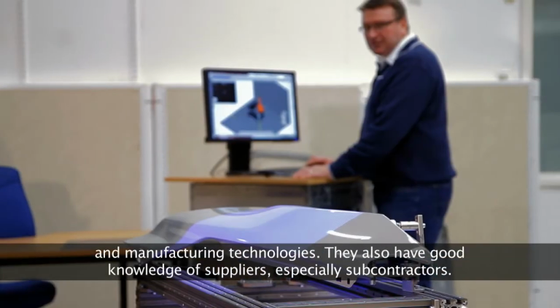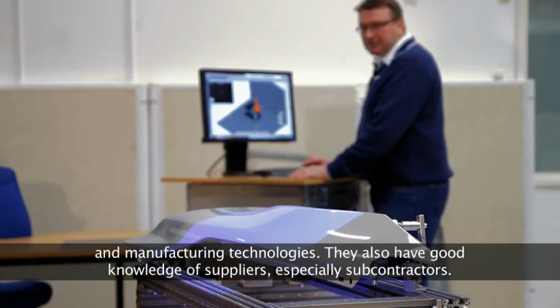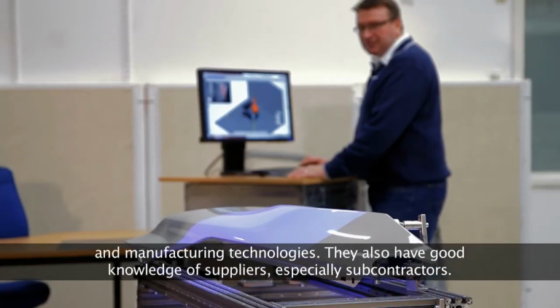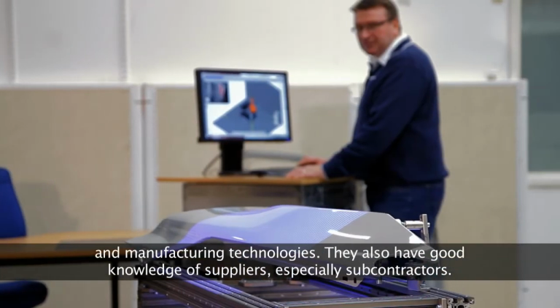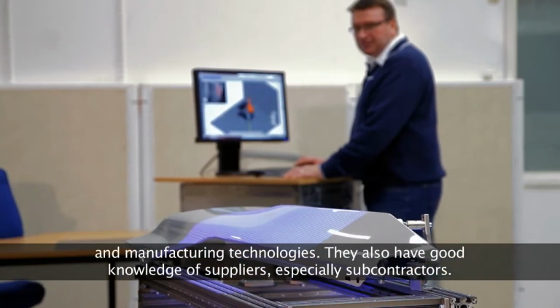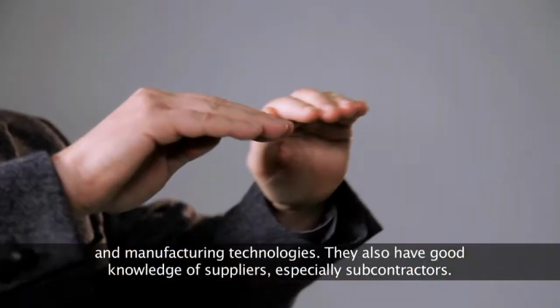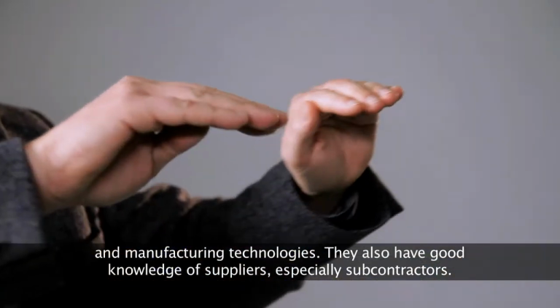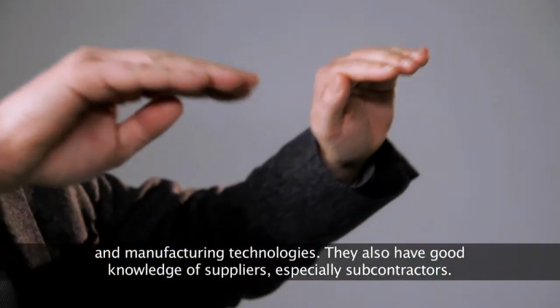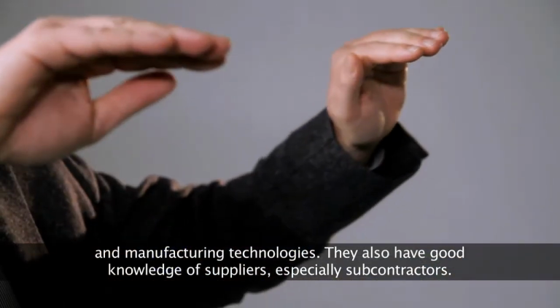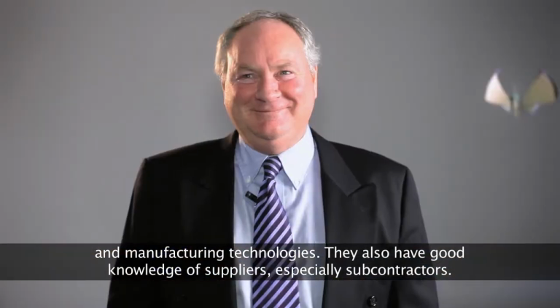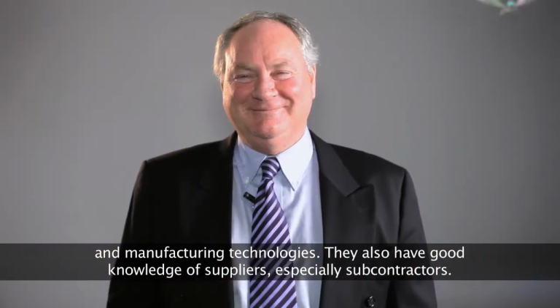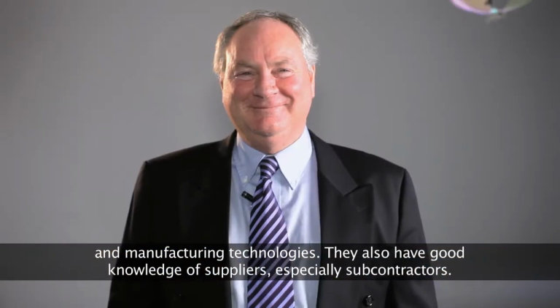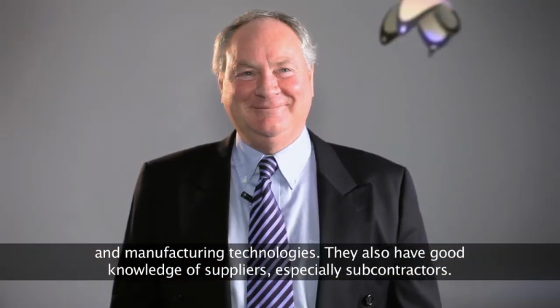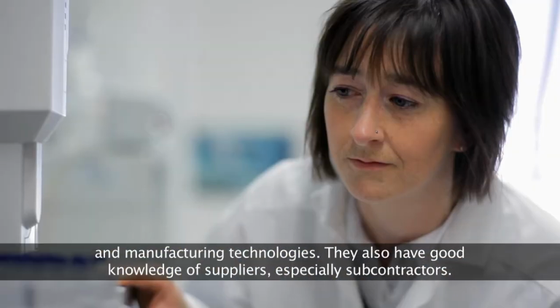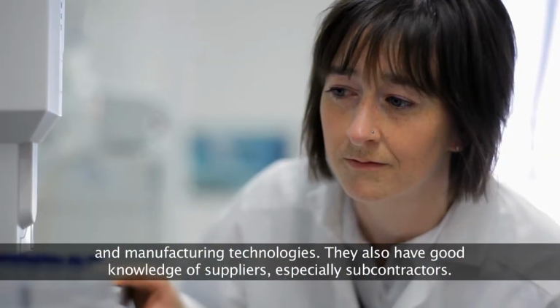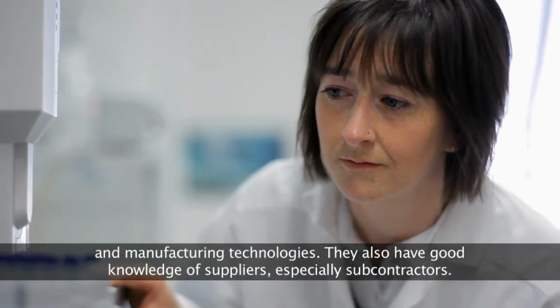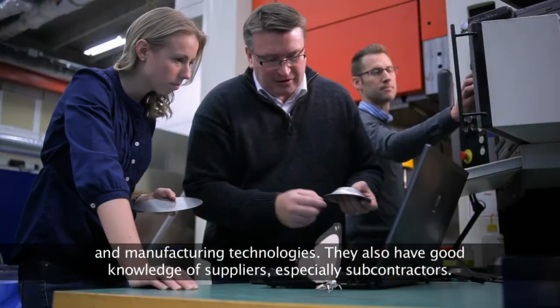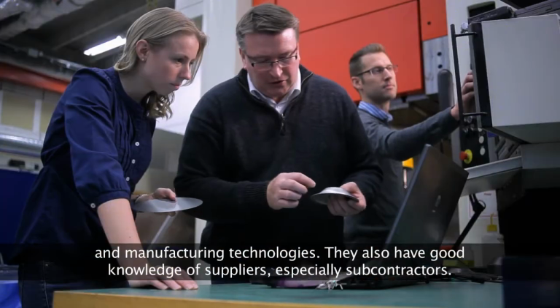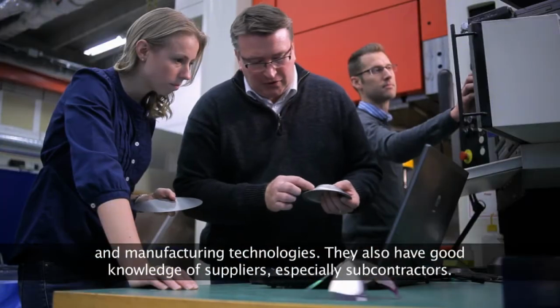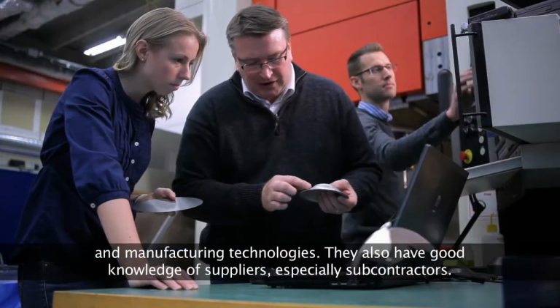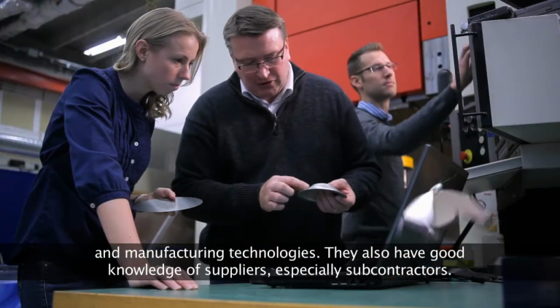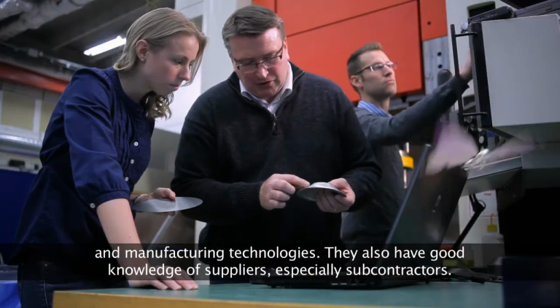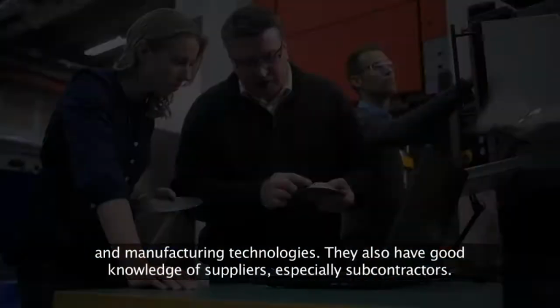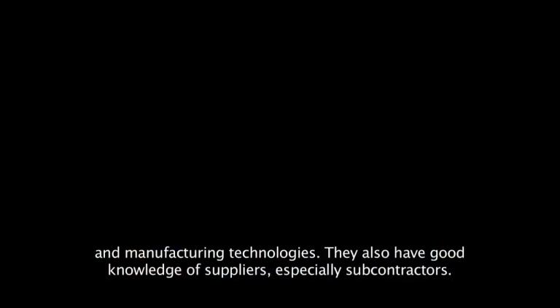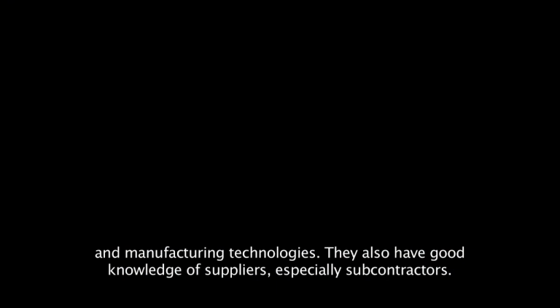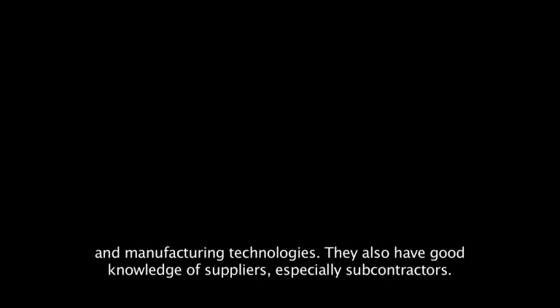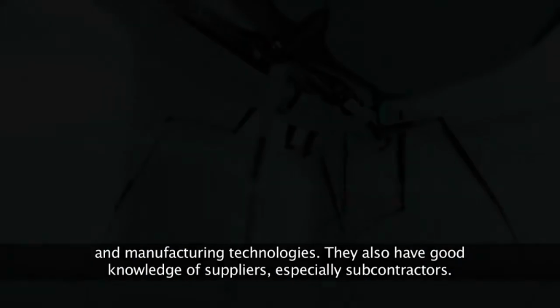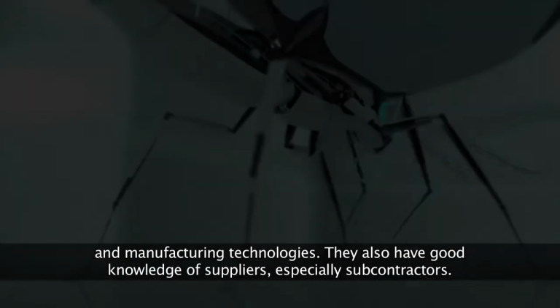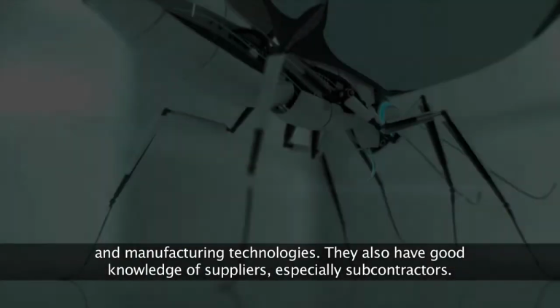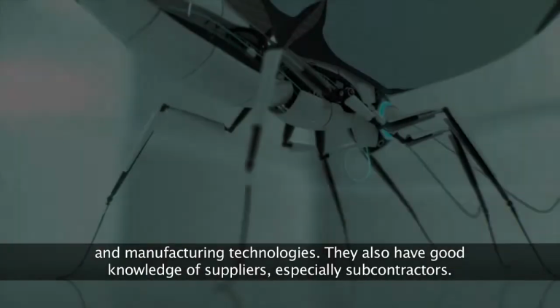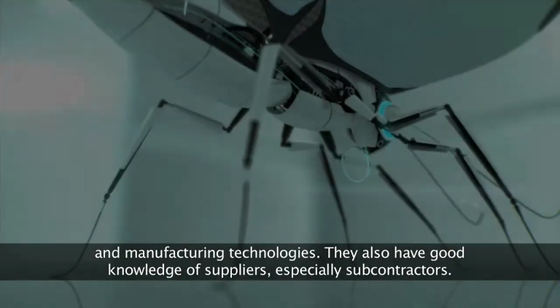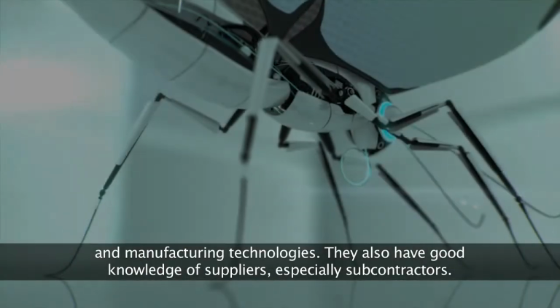We also know that they have good industry knowledge when it comes to sub-contracting.